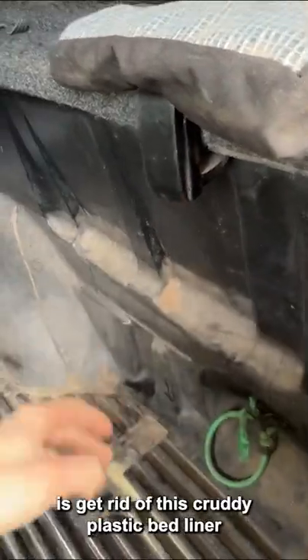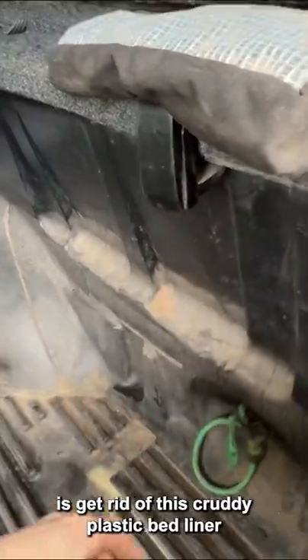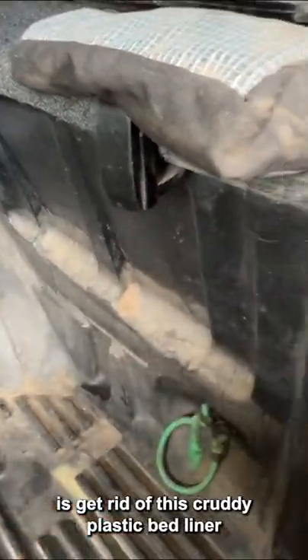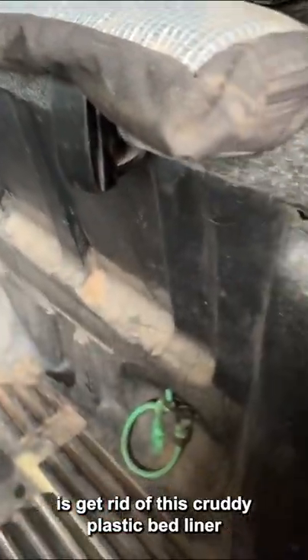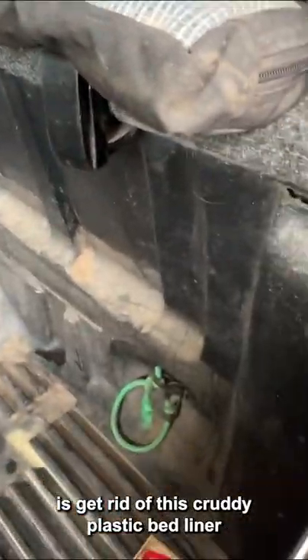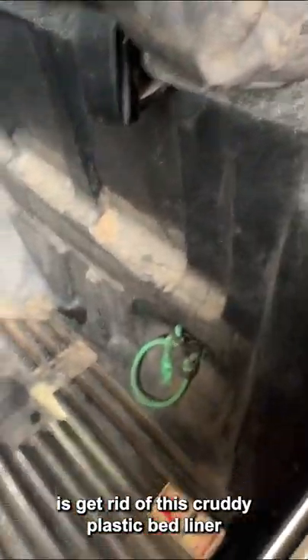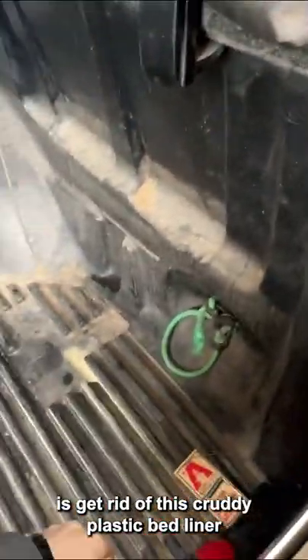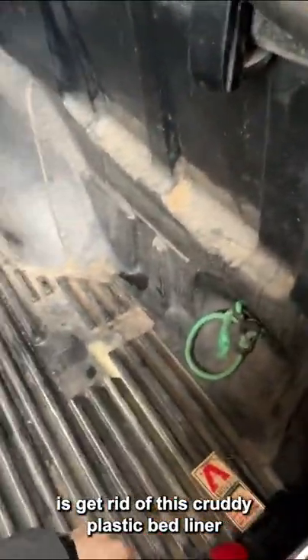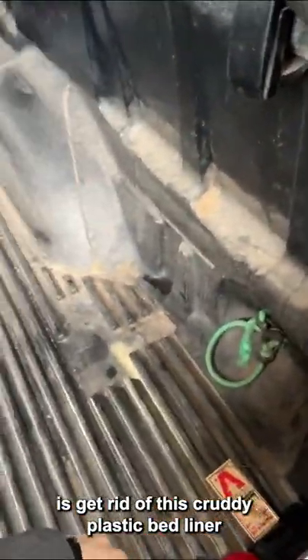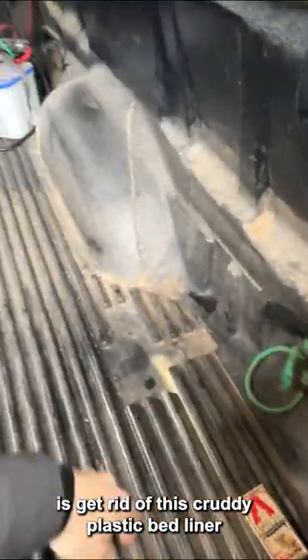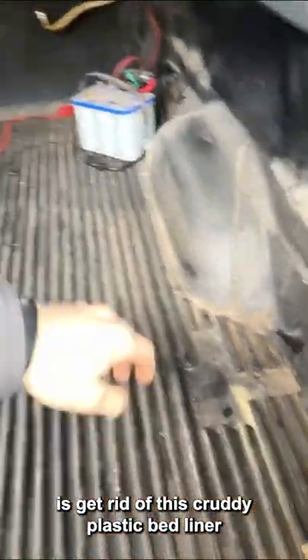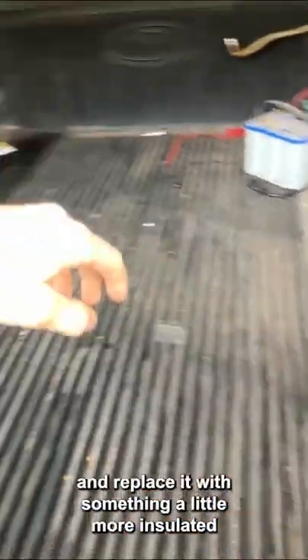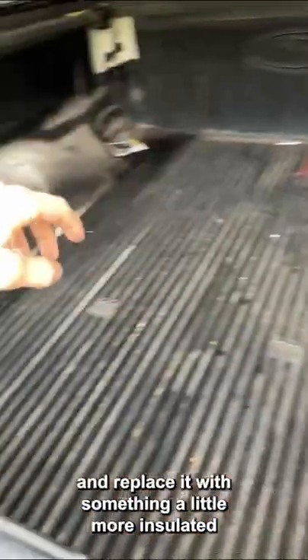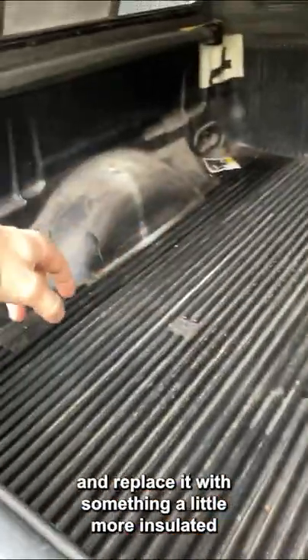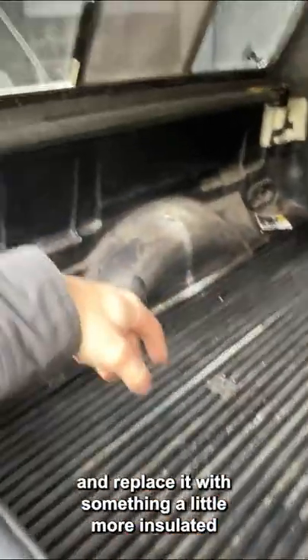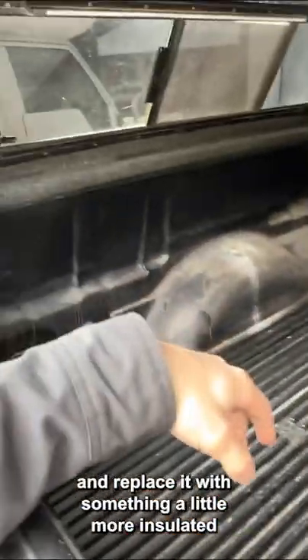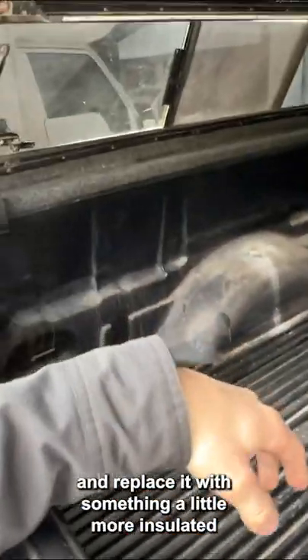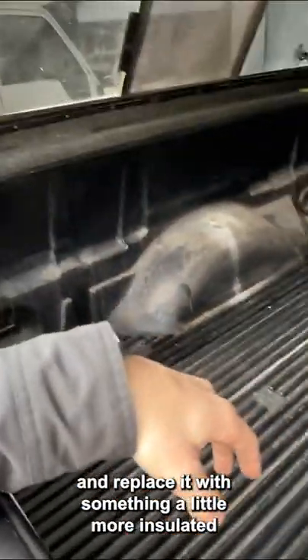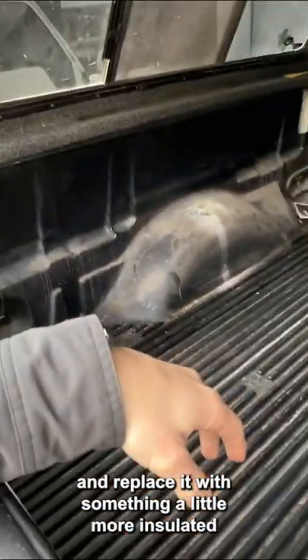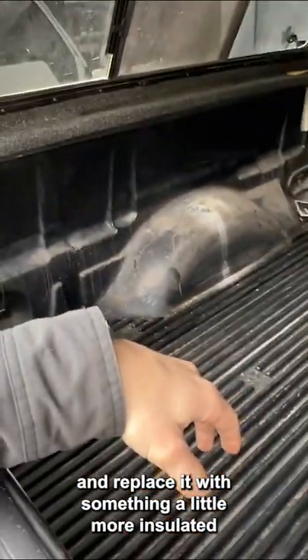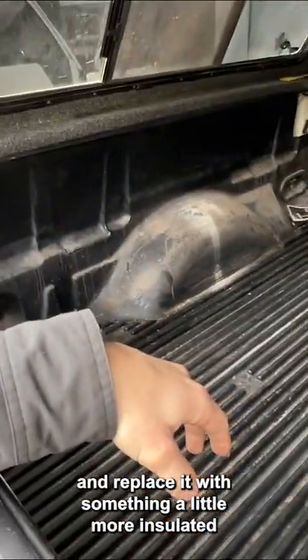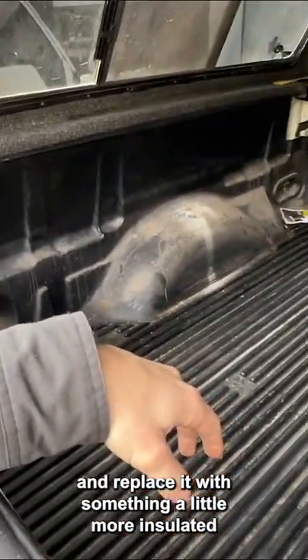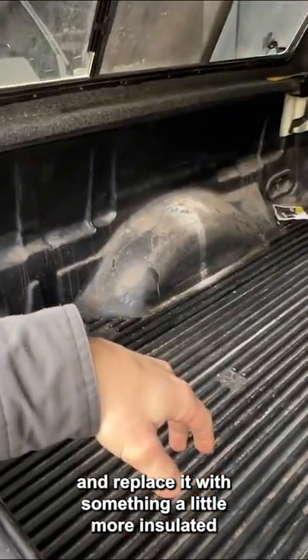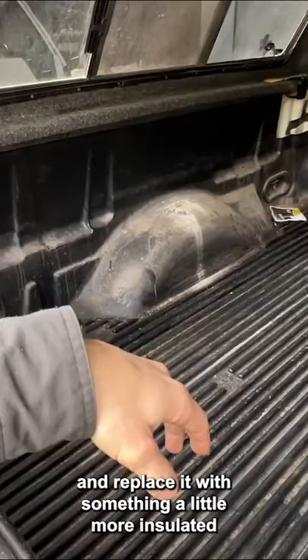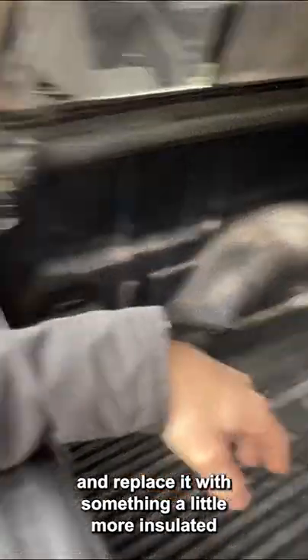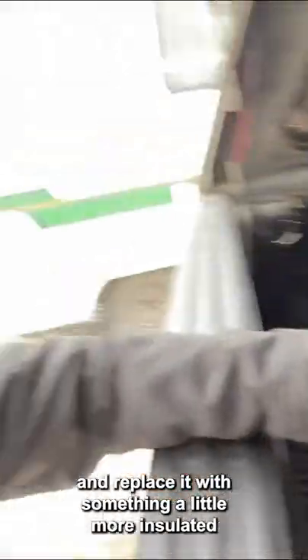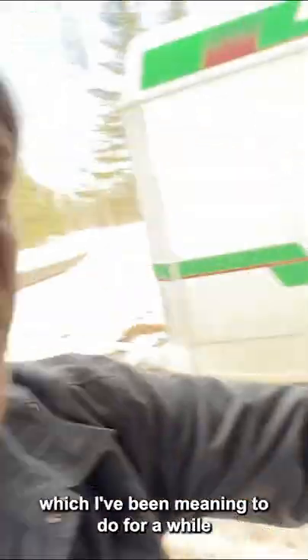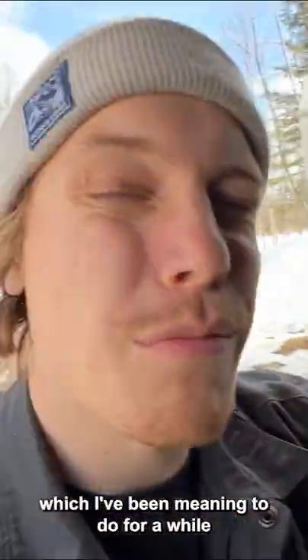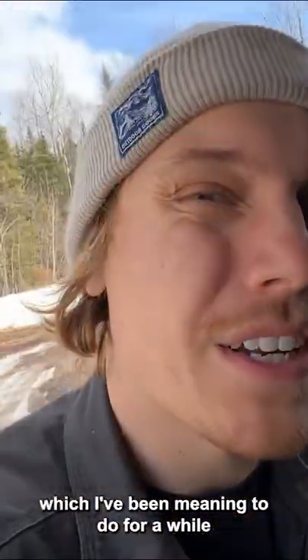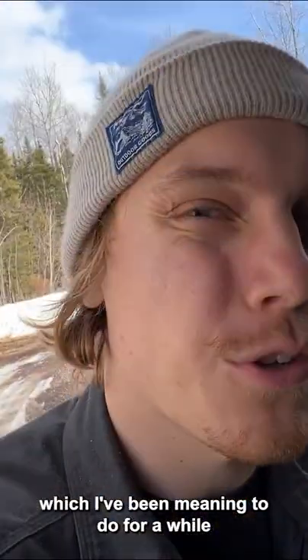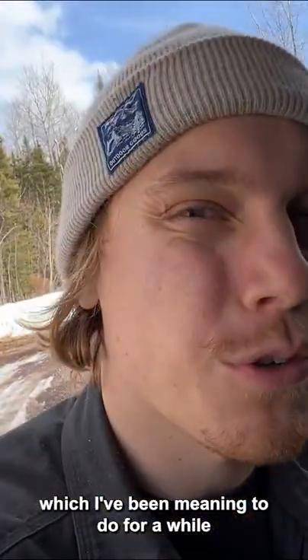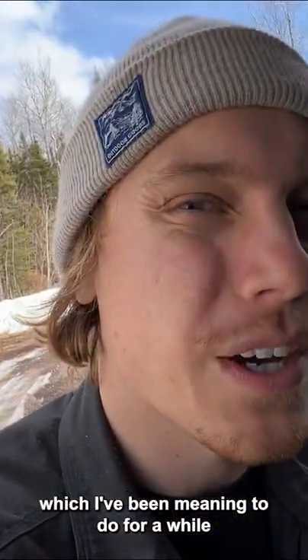The first thing I'm going to do is get rid of this cruddy plastic bed liner and replace it with something a little more insulated, which I've been meaning to do for a while.